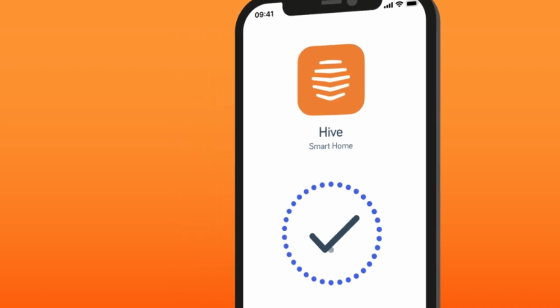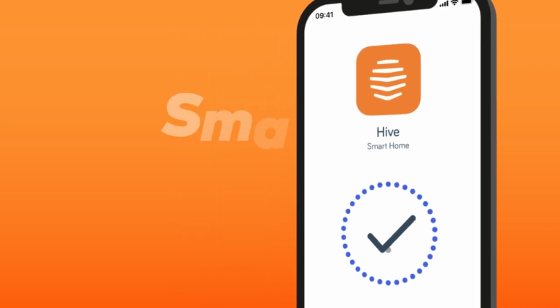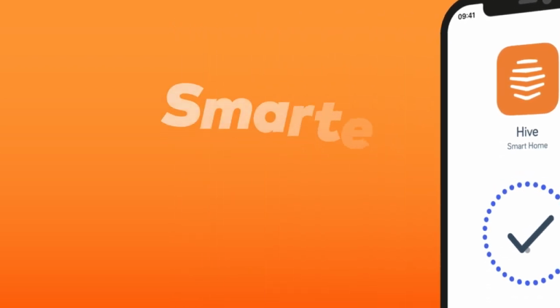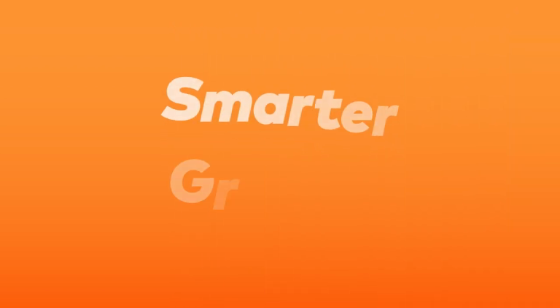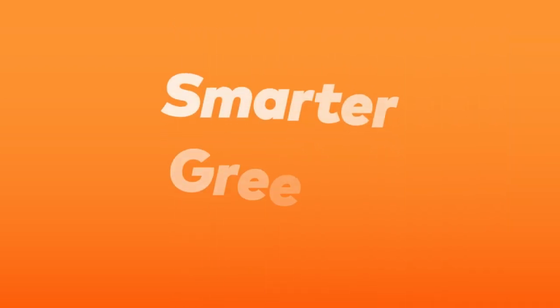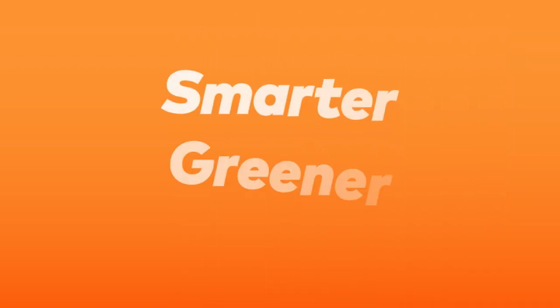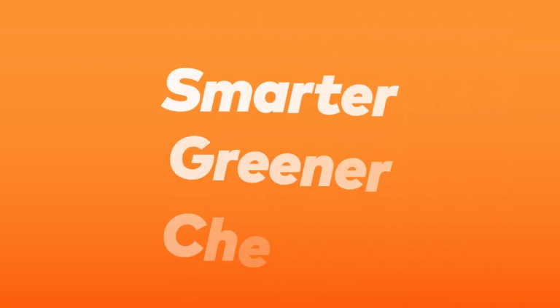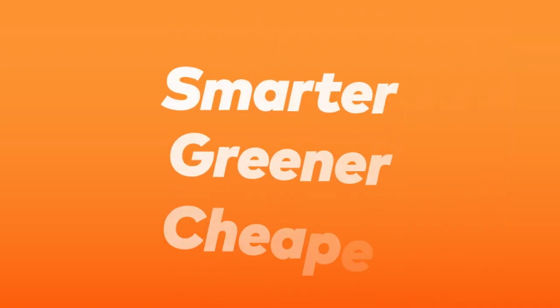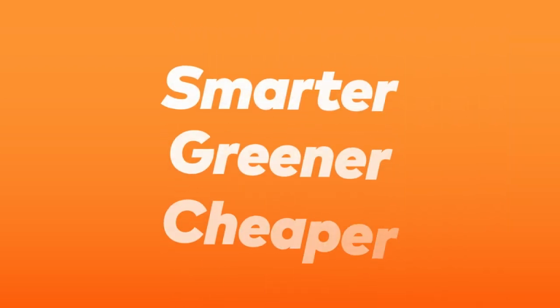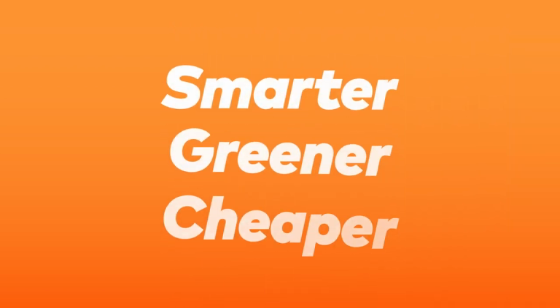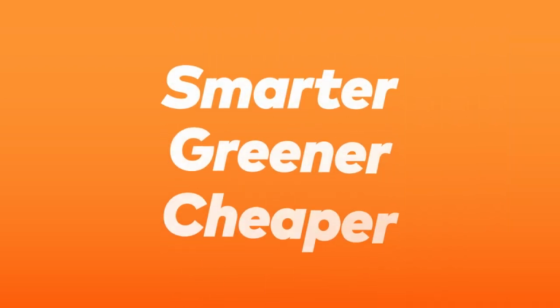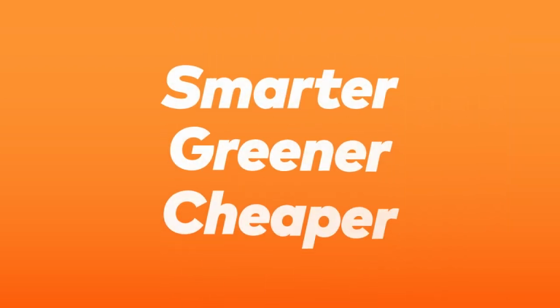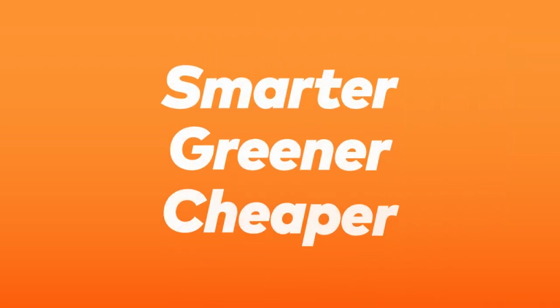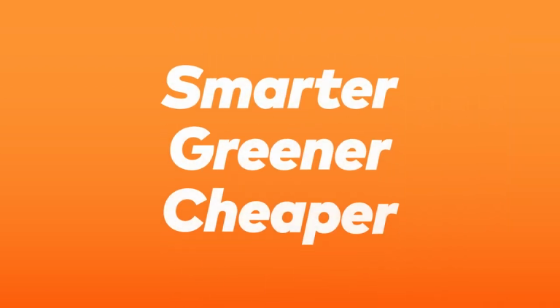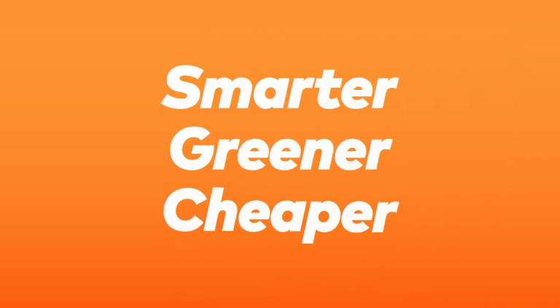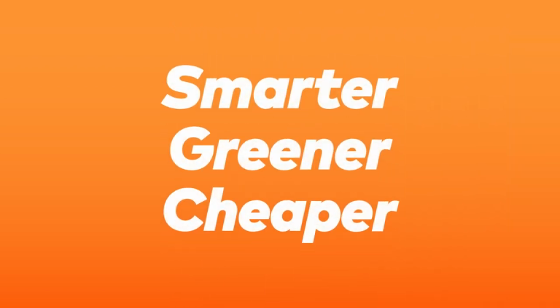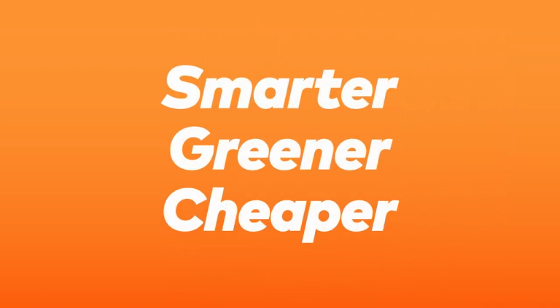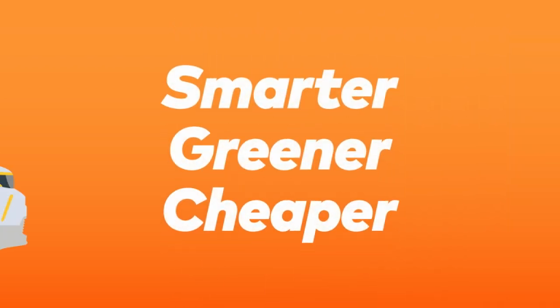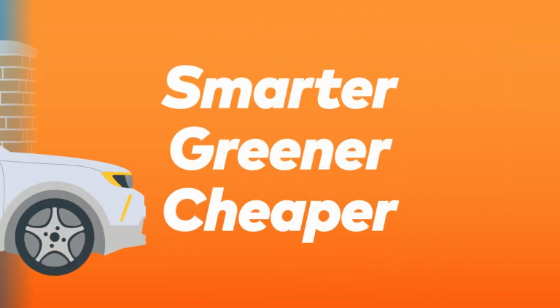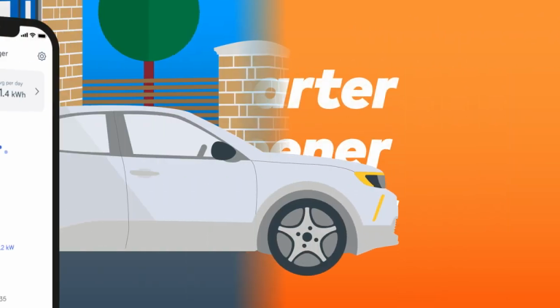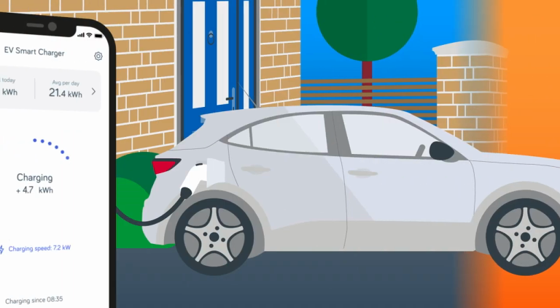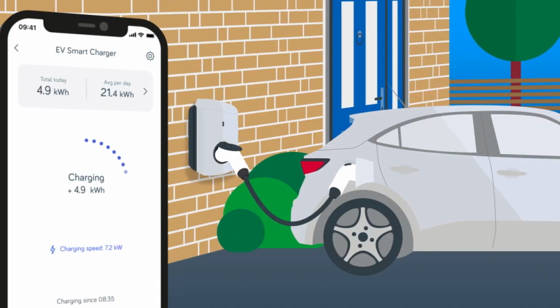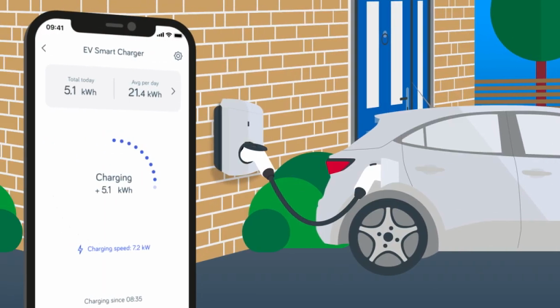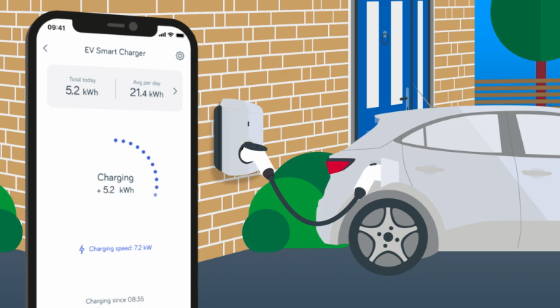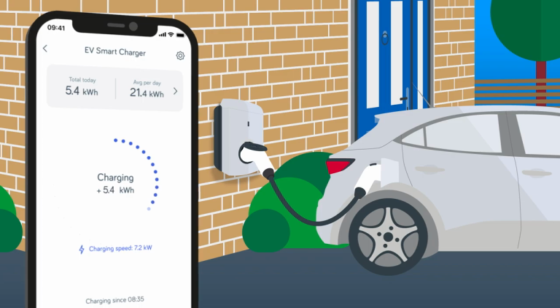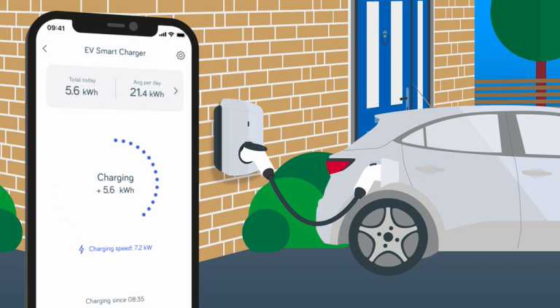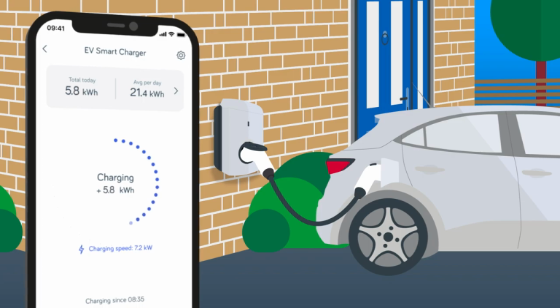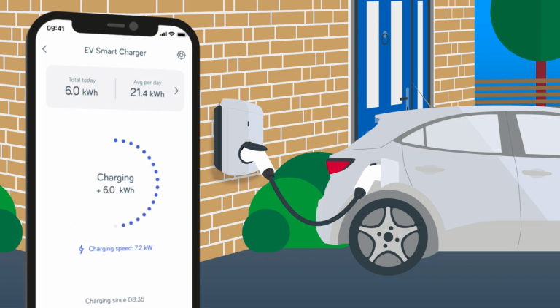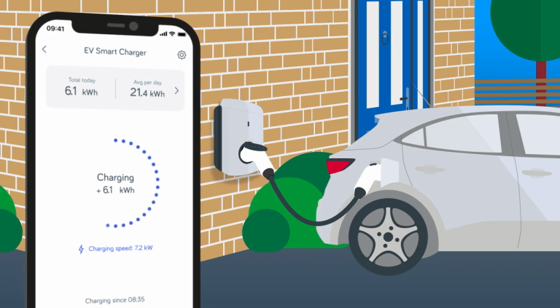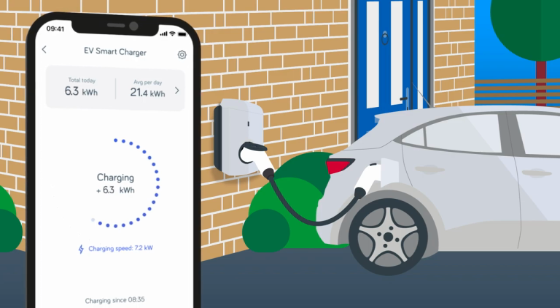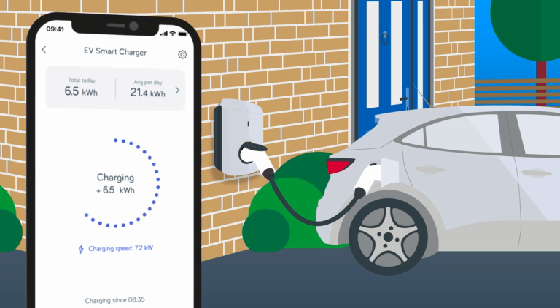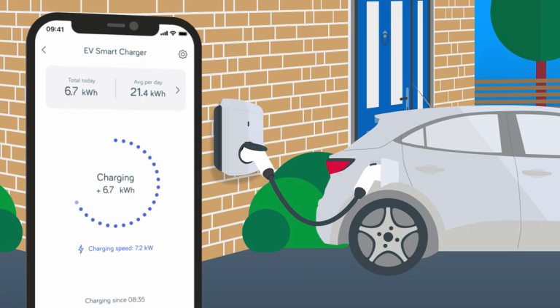Smarter, greener, cheaper. EV charging made simple with the Hive app.